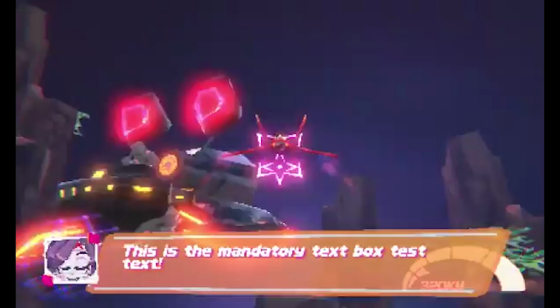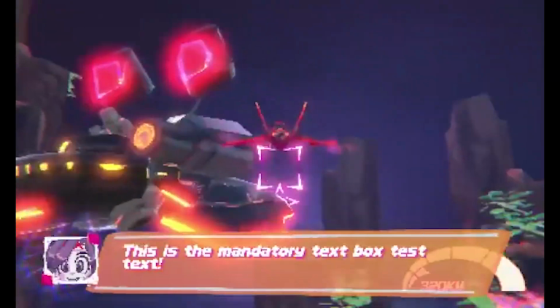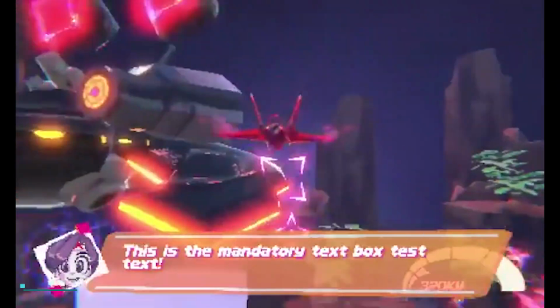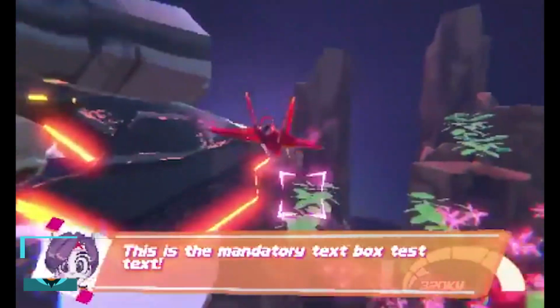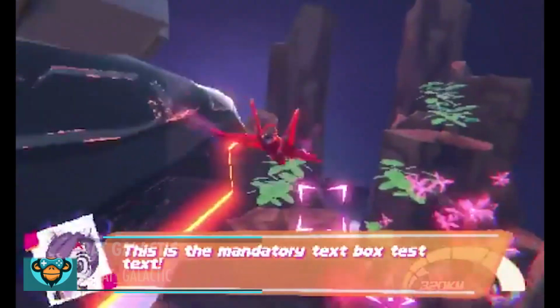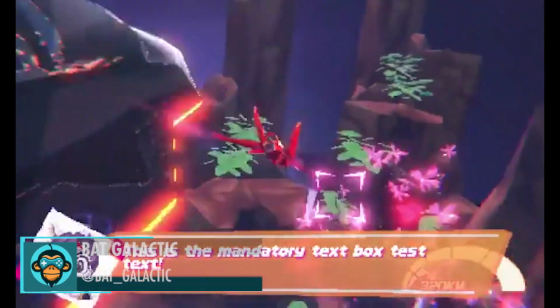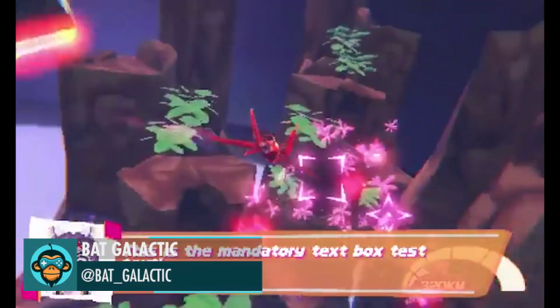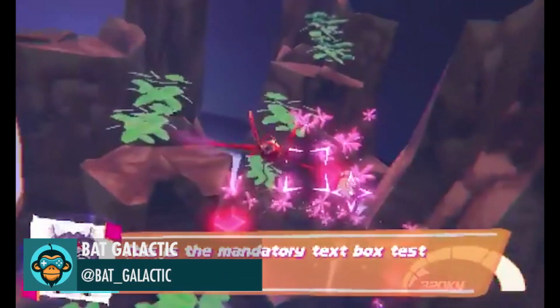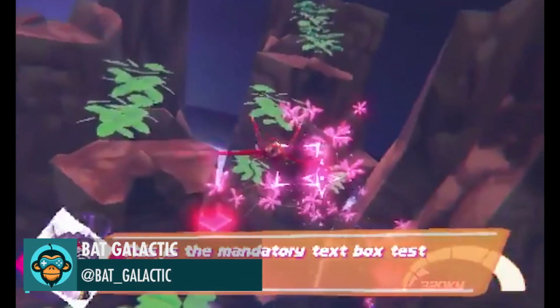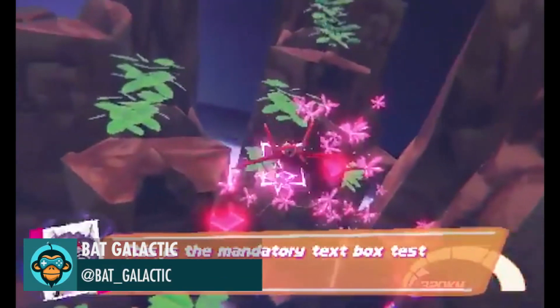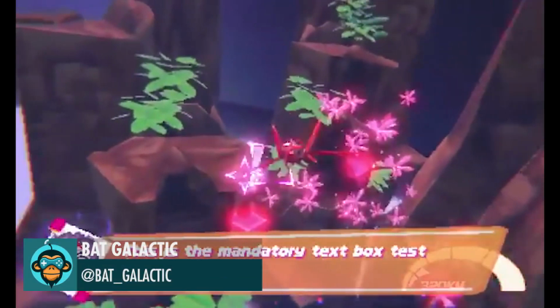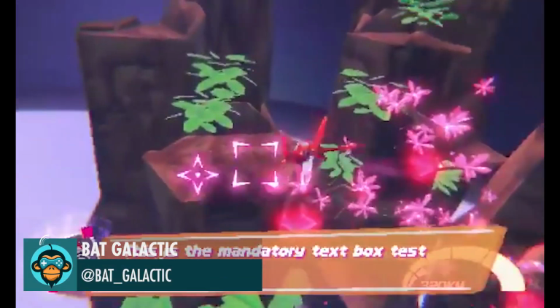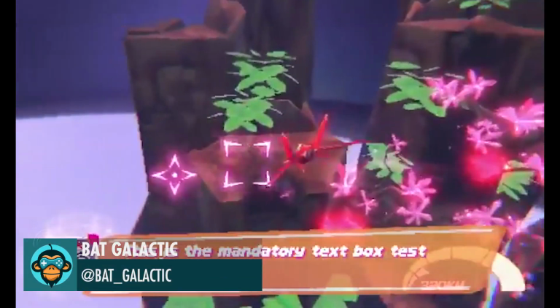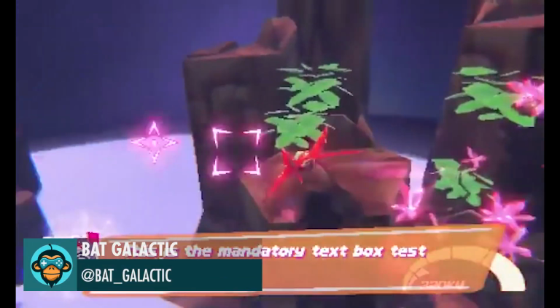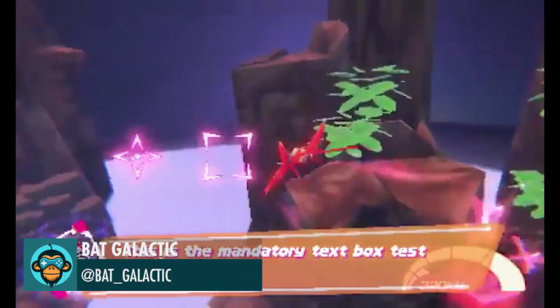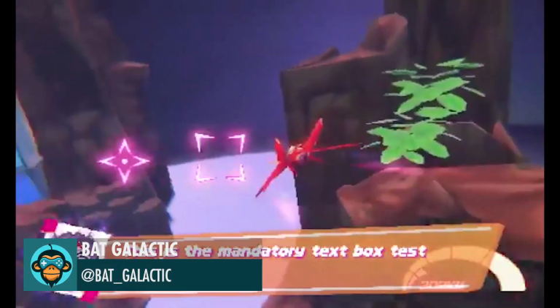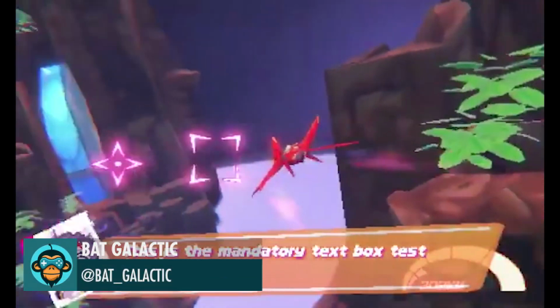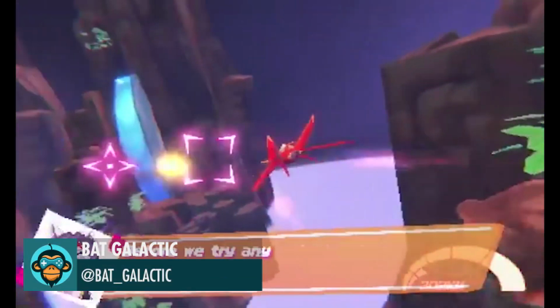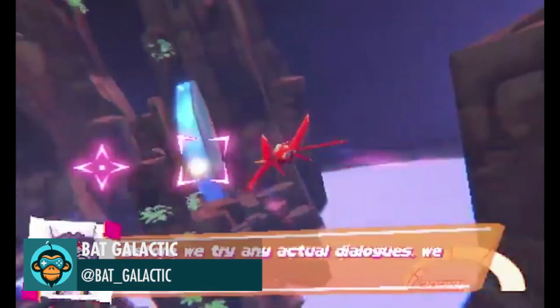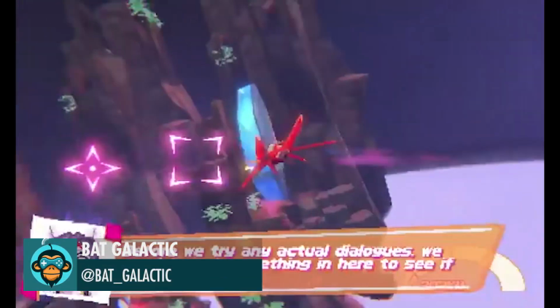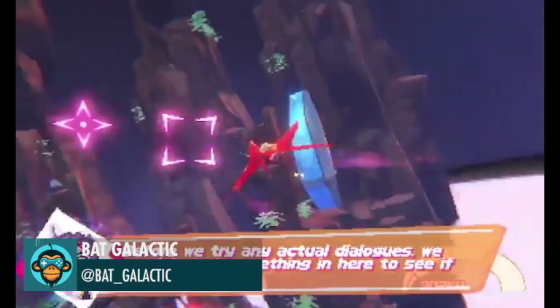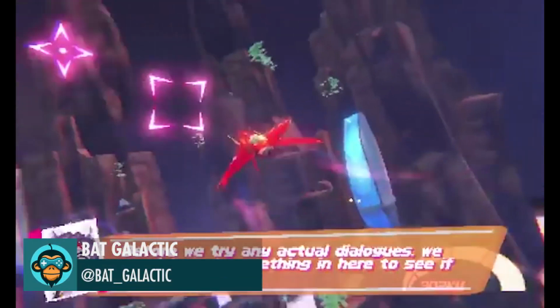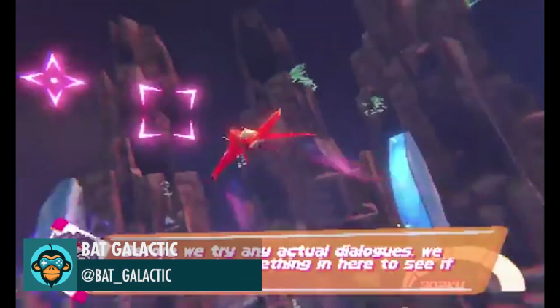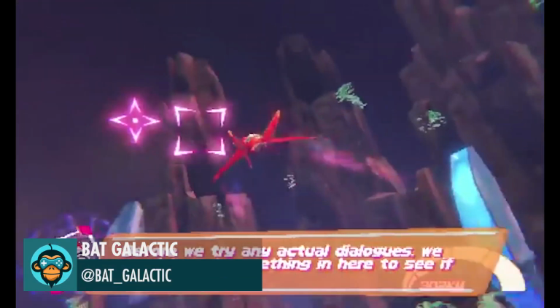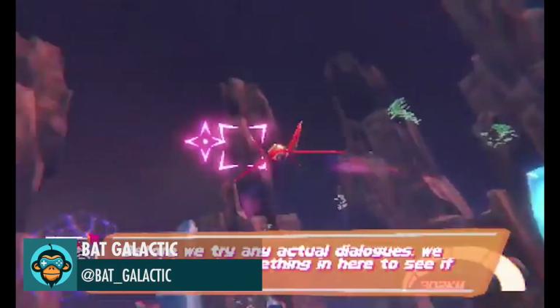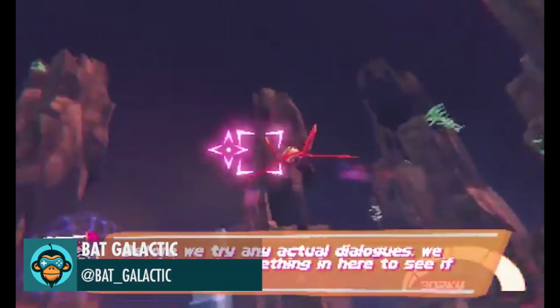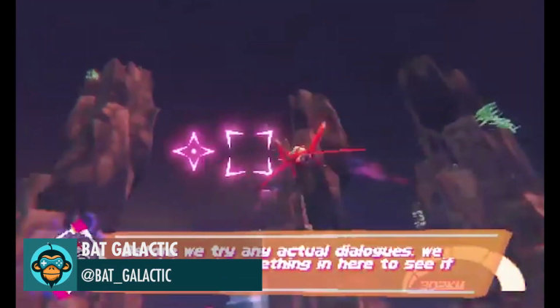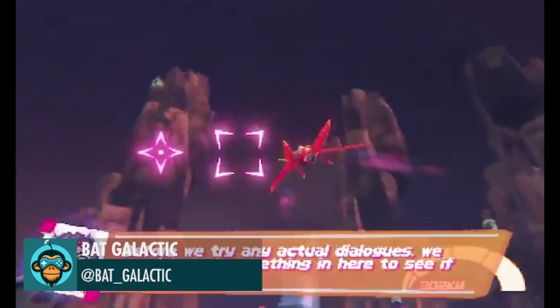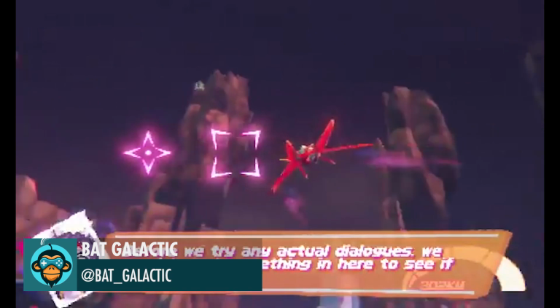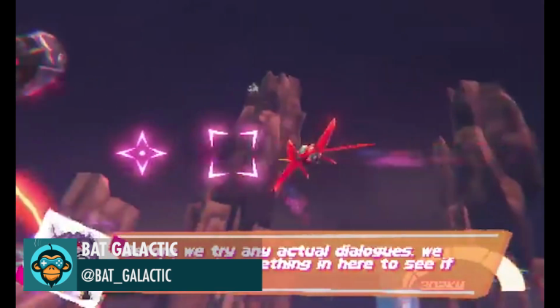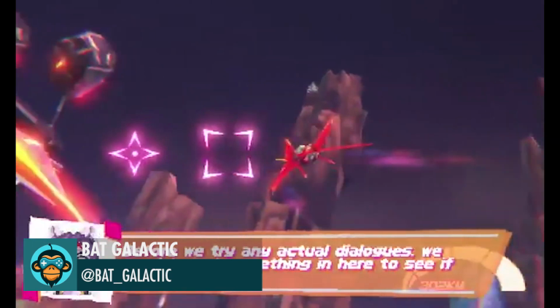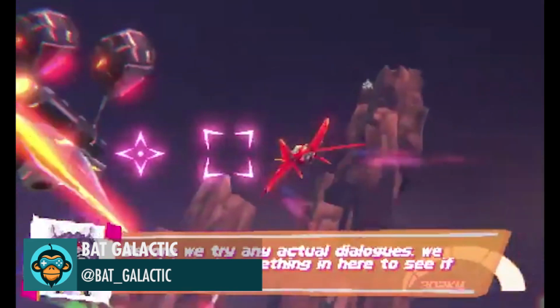What Nintendon't, Bat Galactic does. Awesome work on this third-person space shooter.